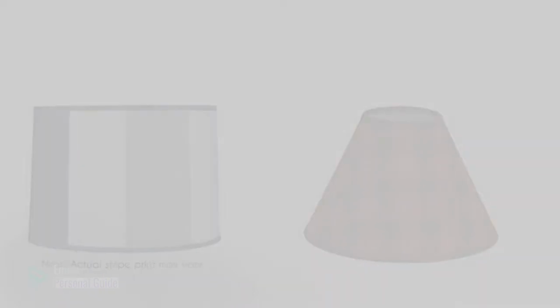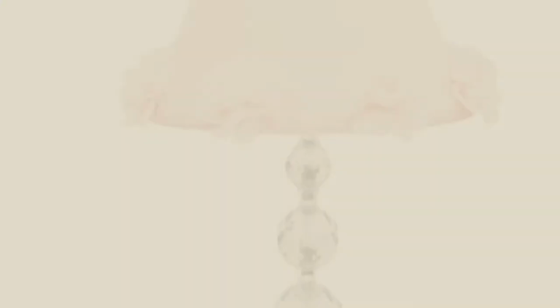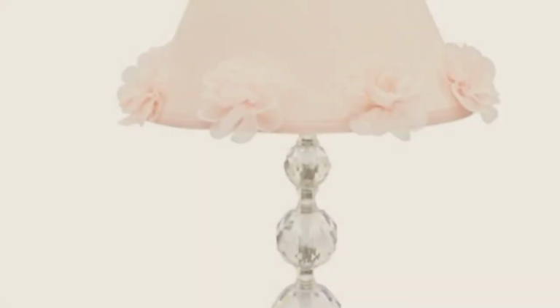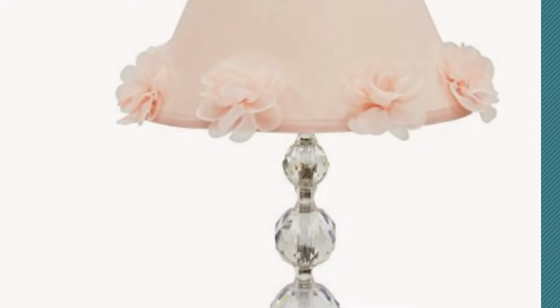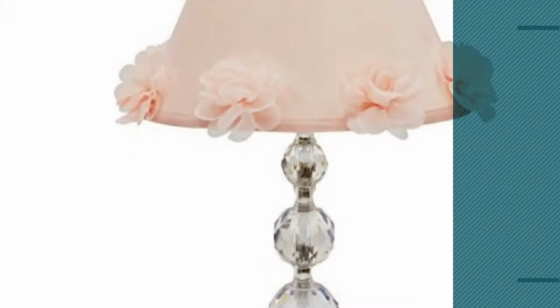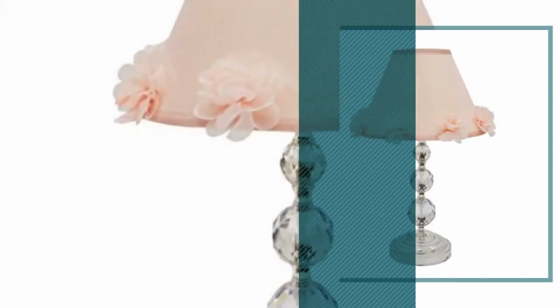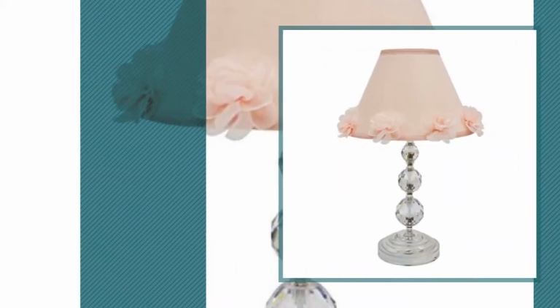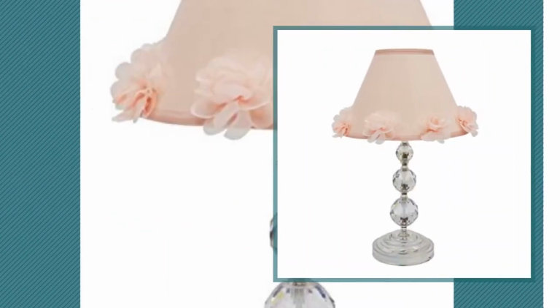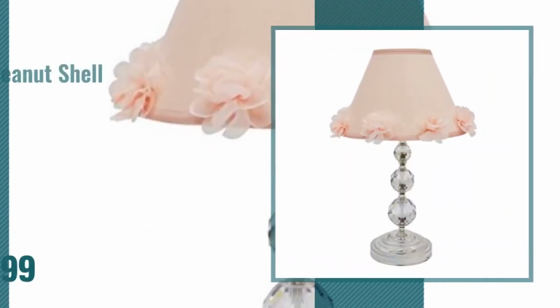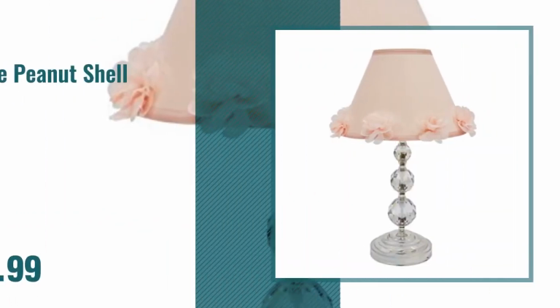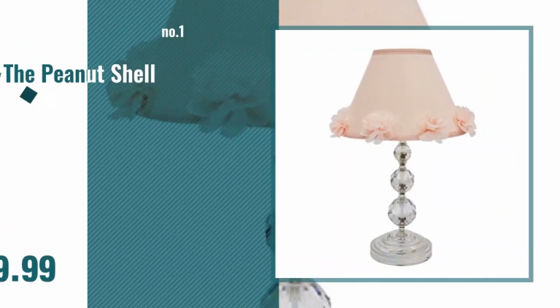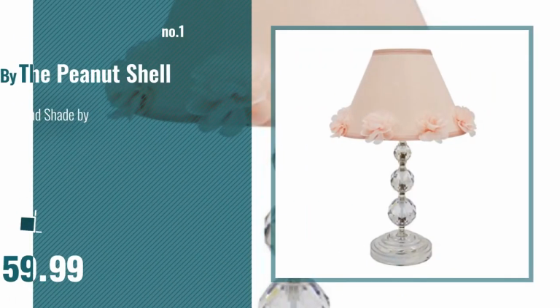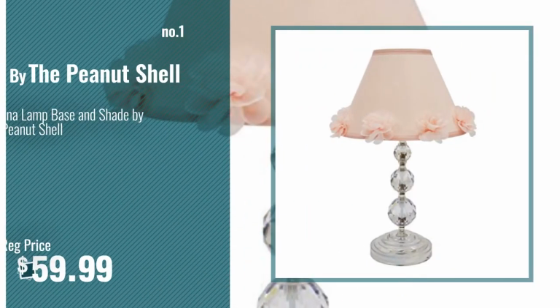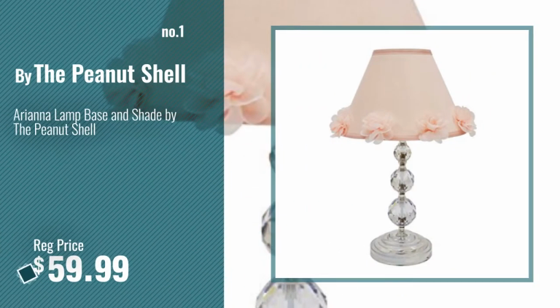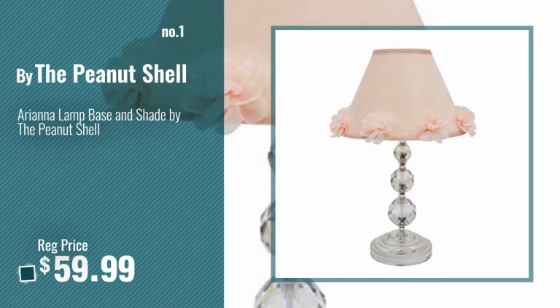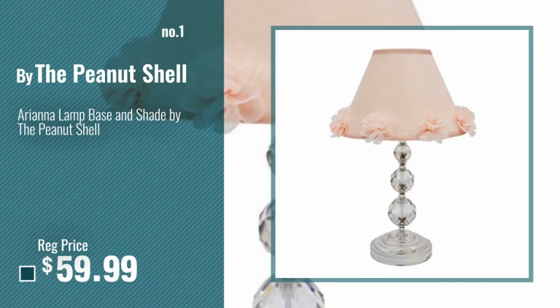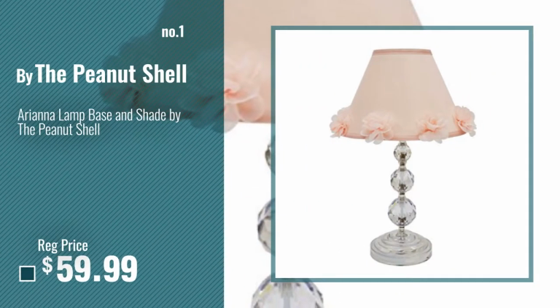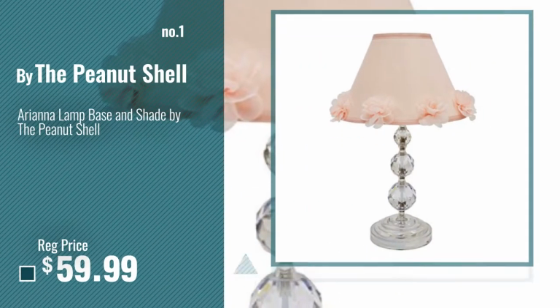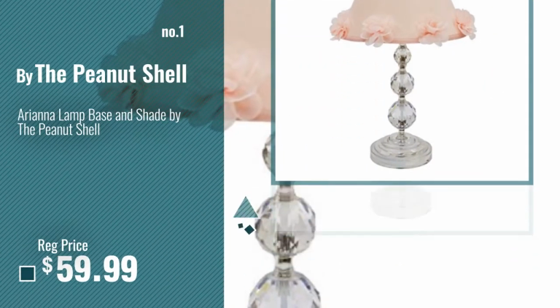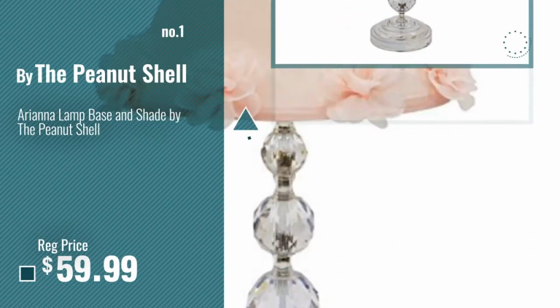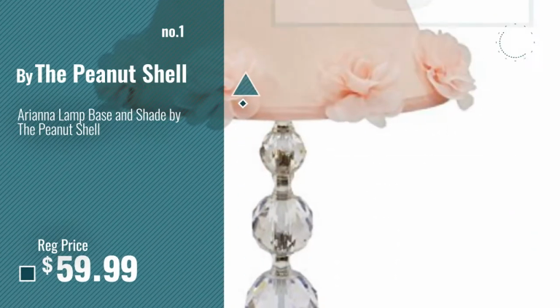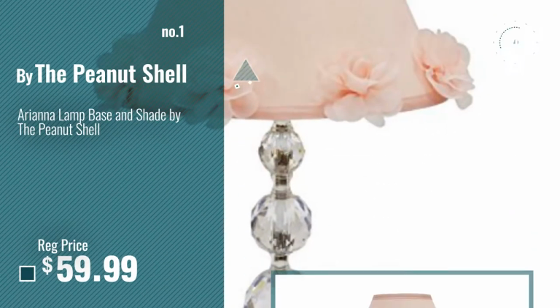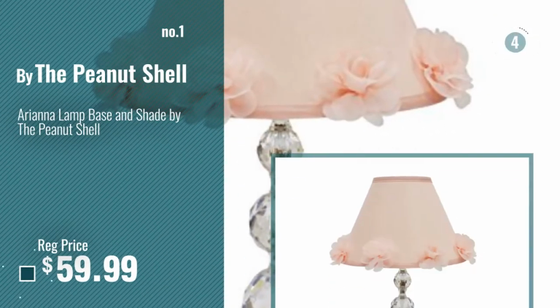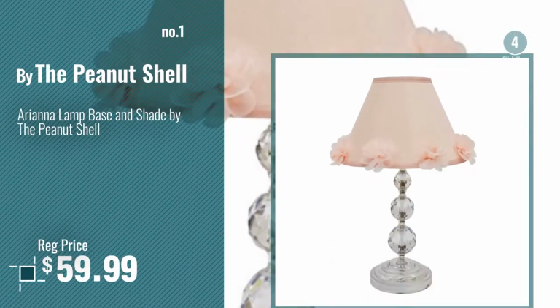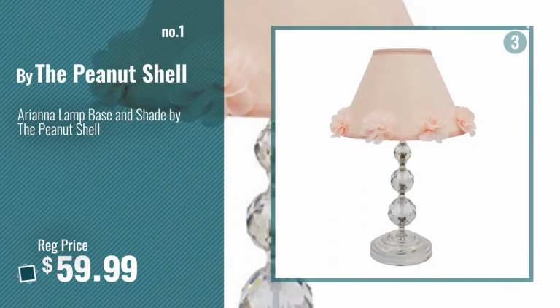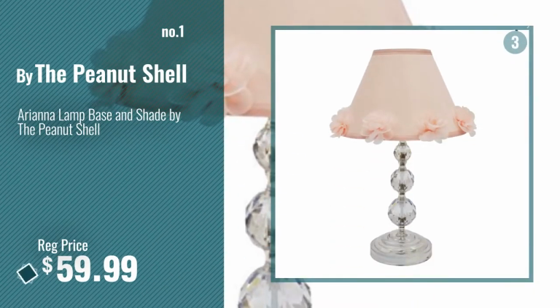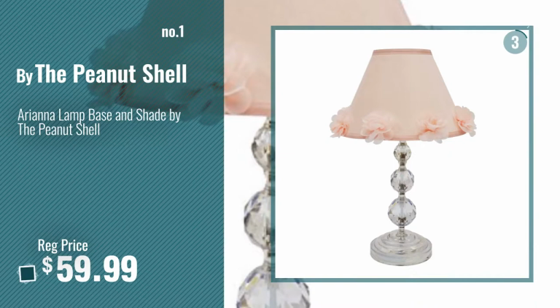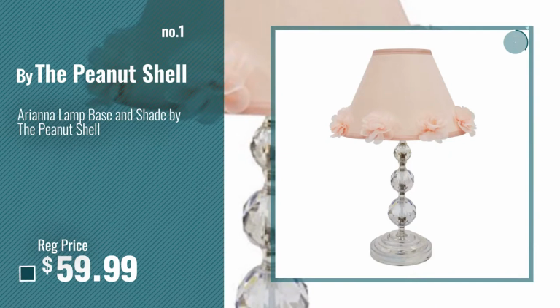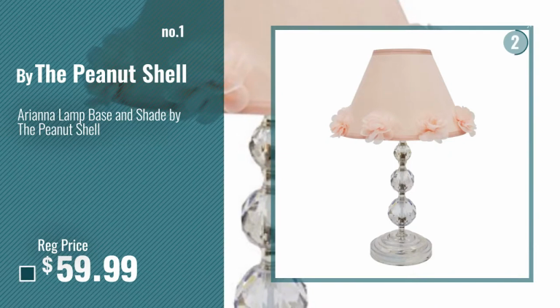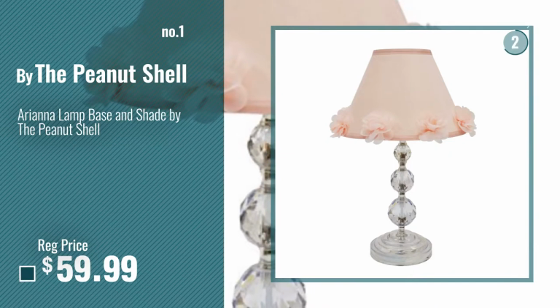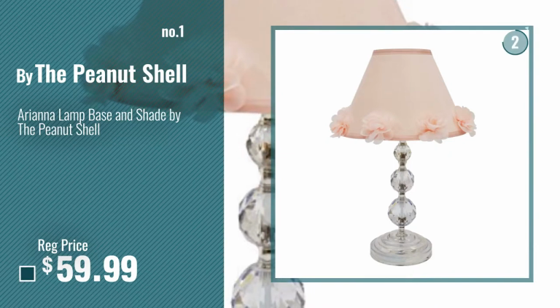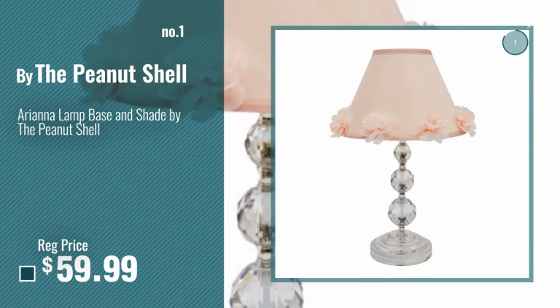Number 1, most popular, by The Peanut Shell. Watch this video and choose your favorite.